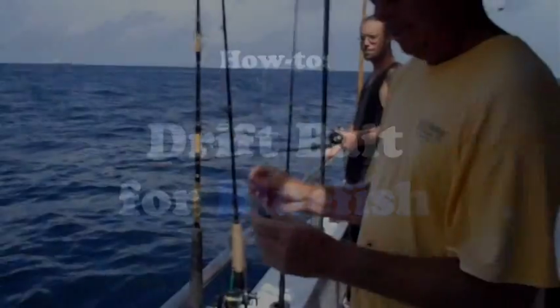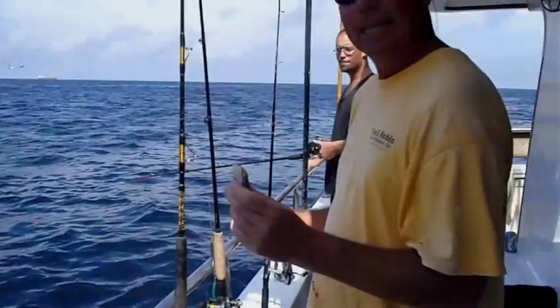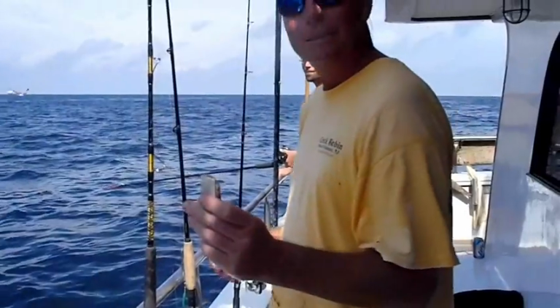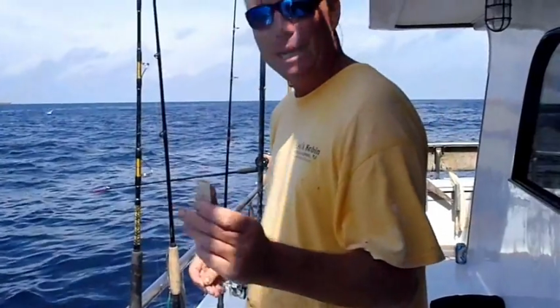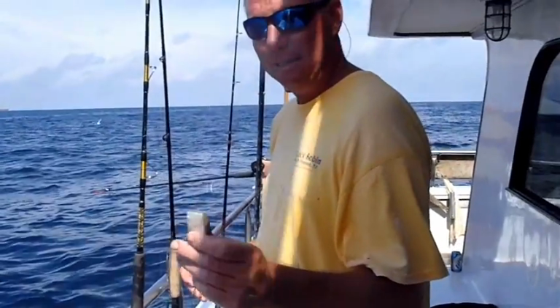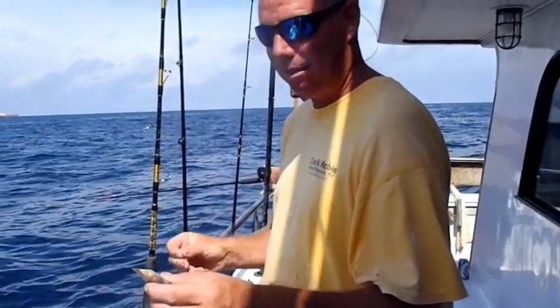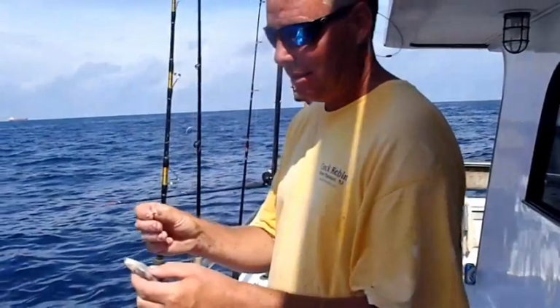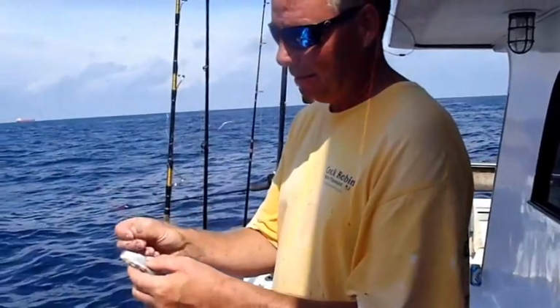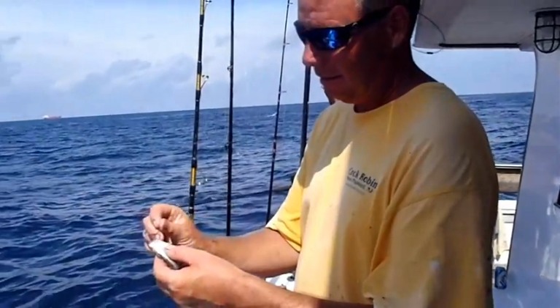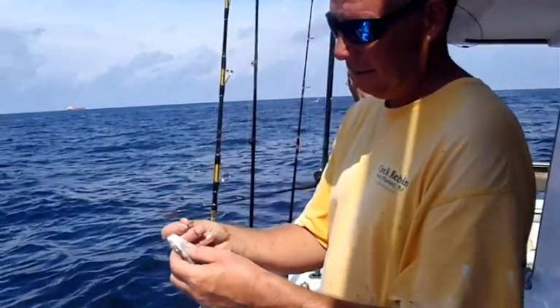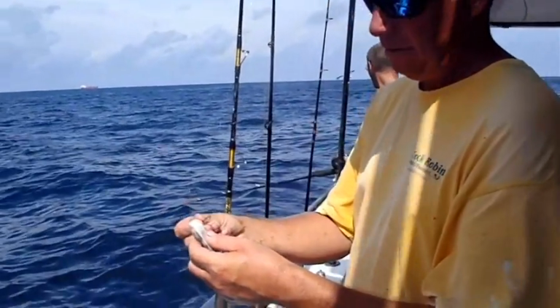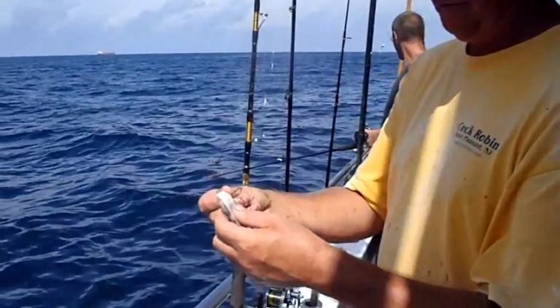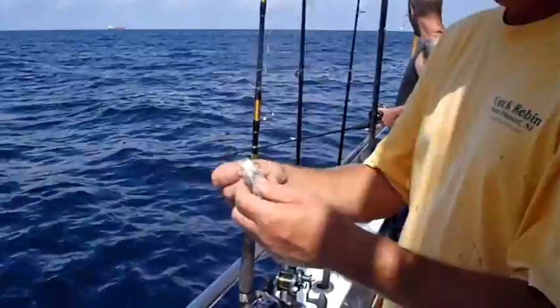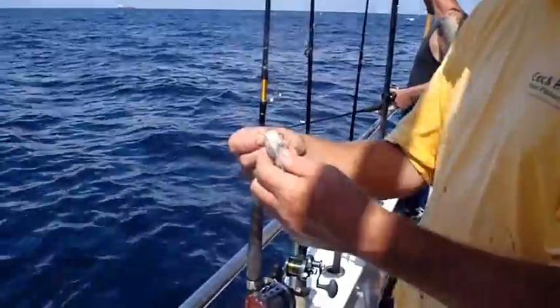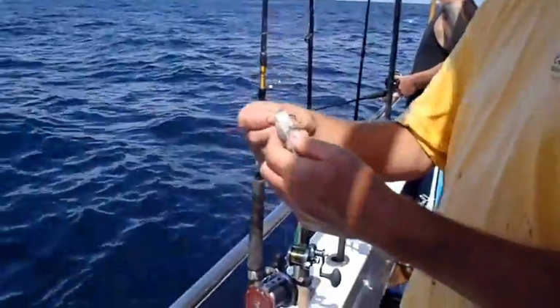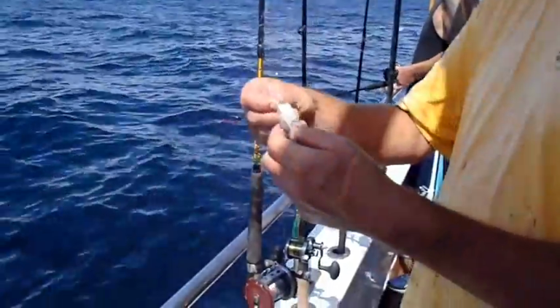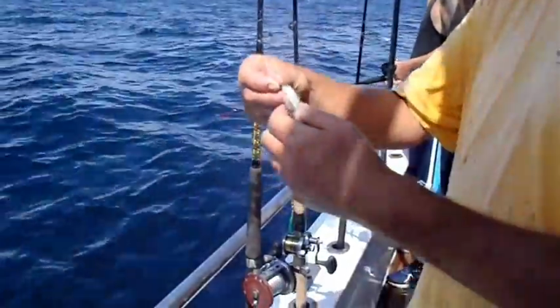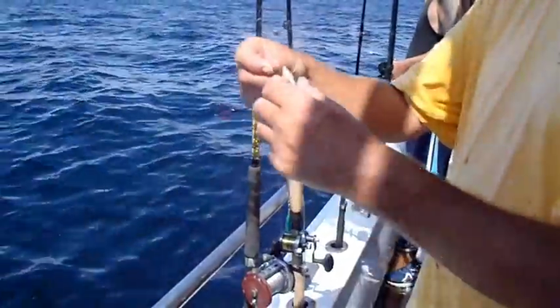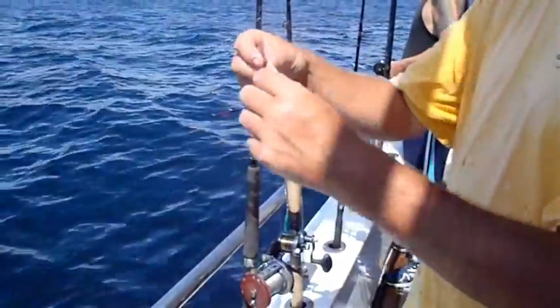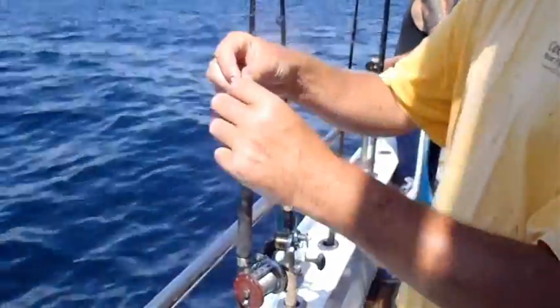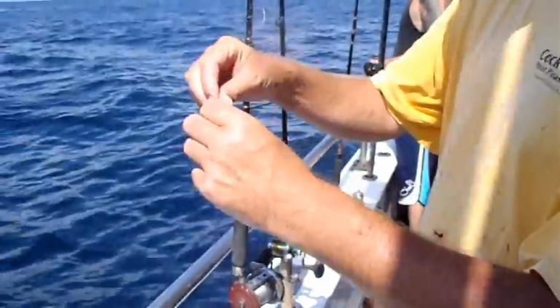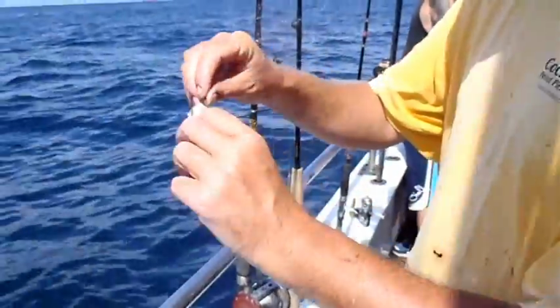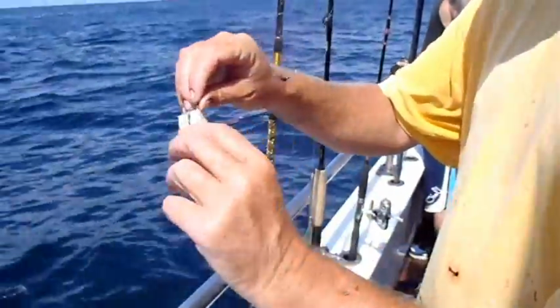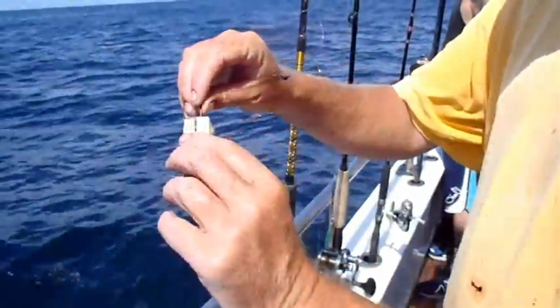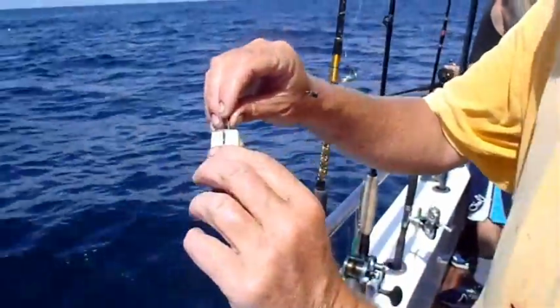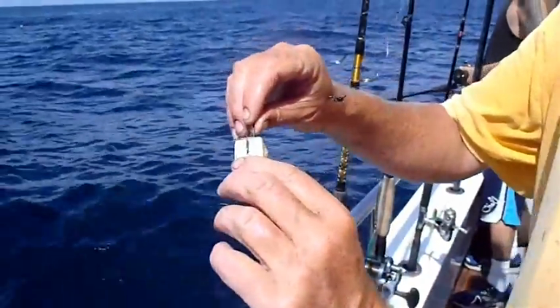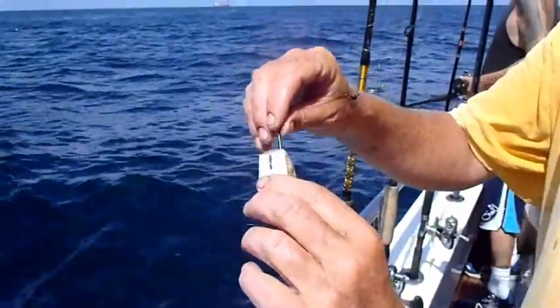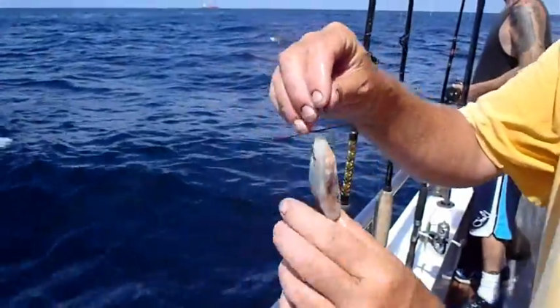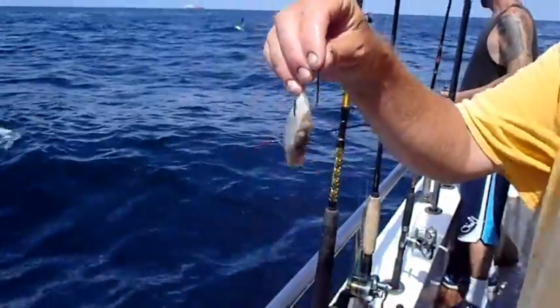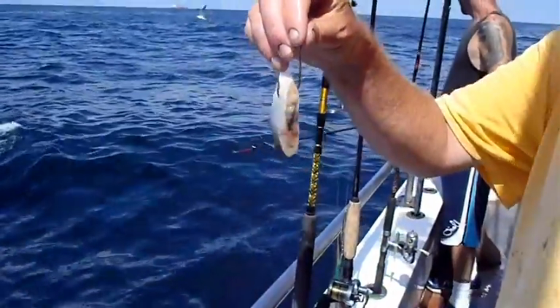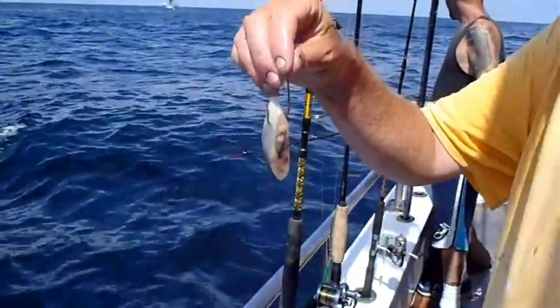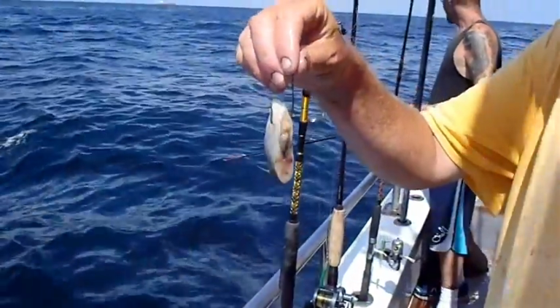Taking the bait, through the skin, out the skin, one time.